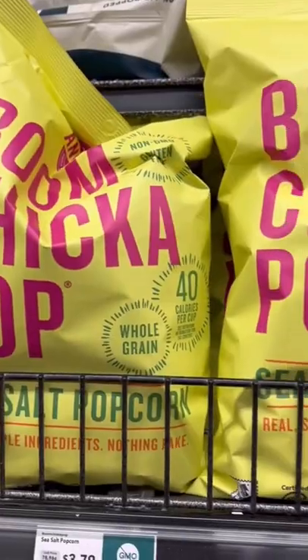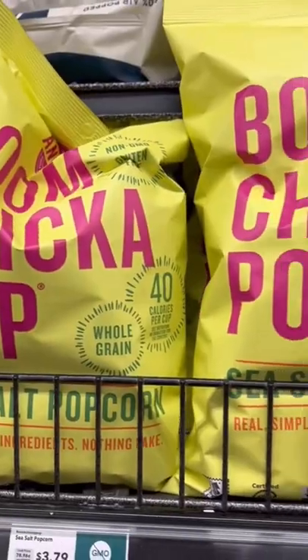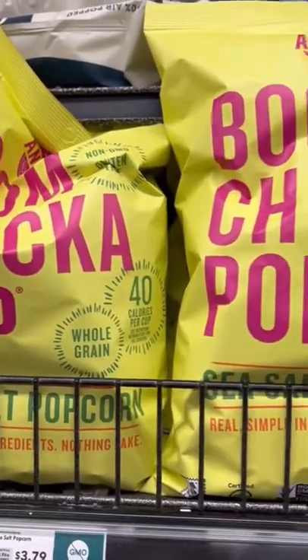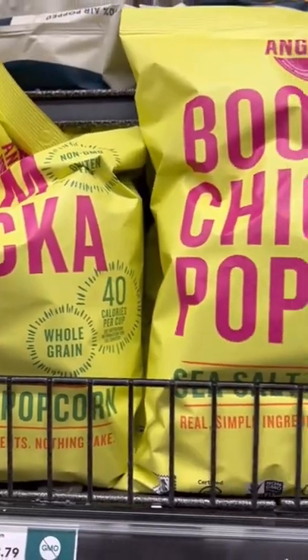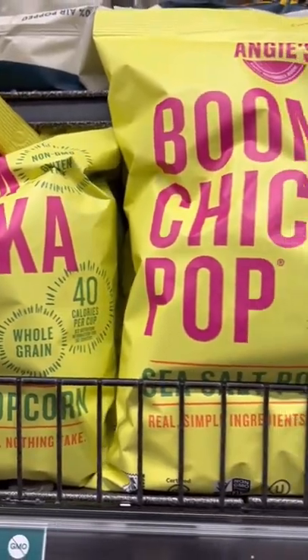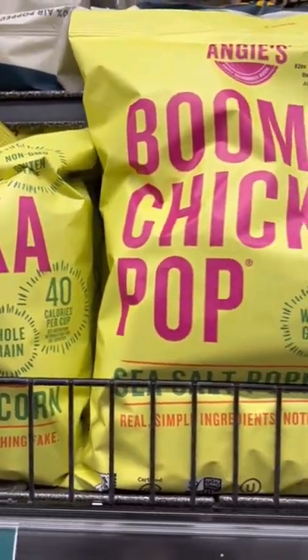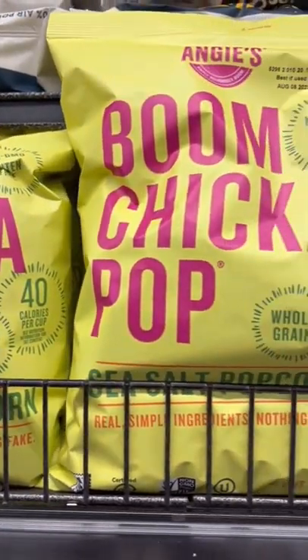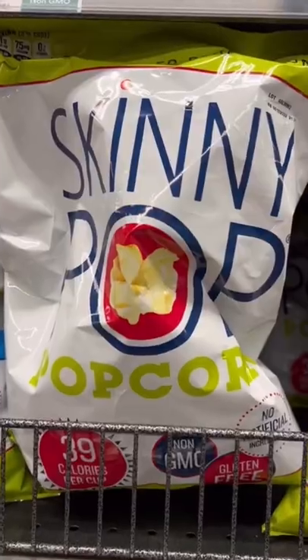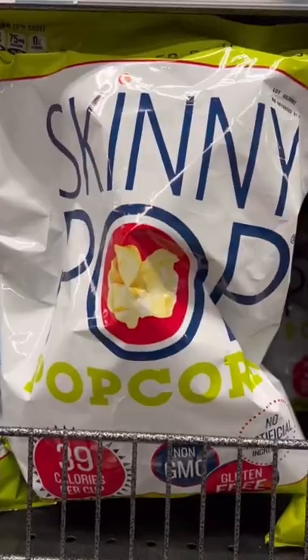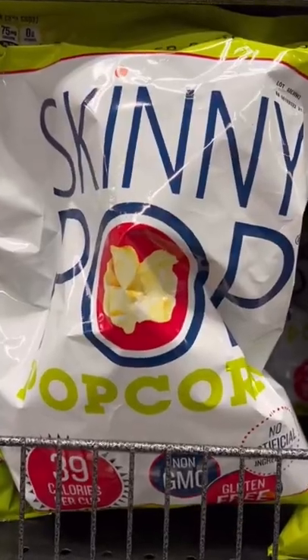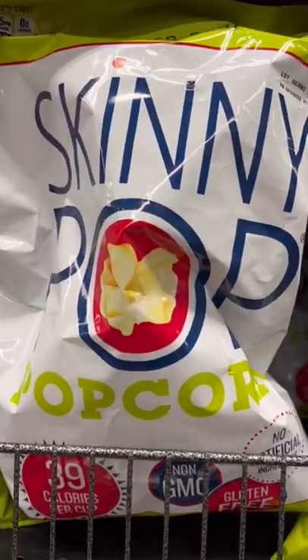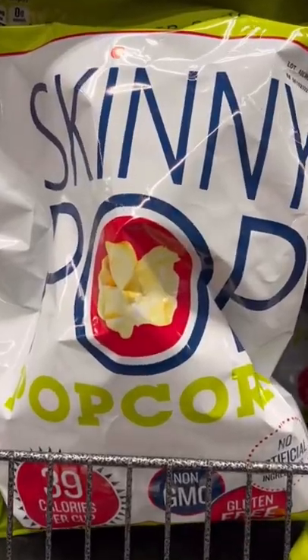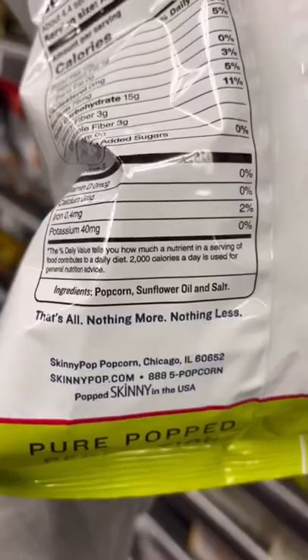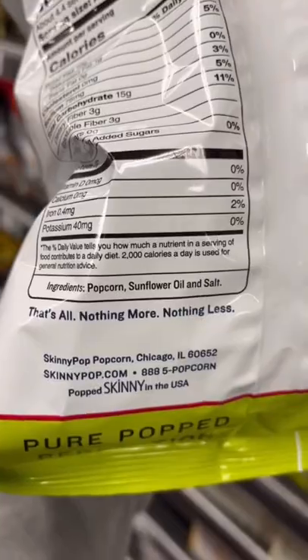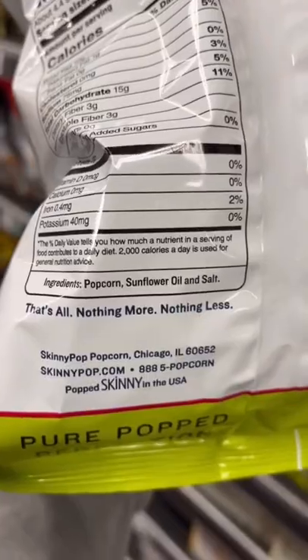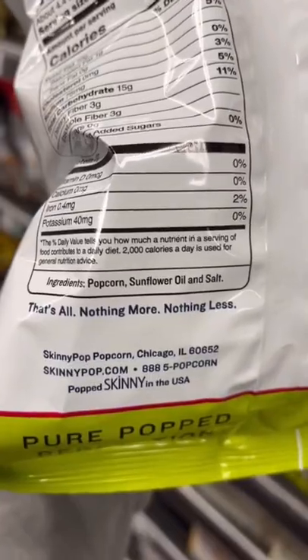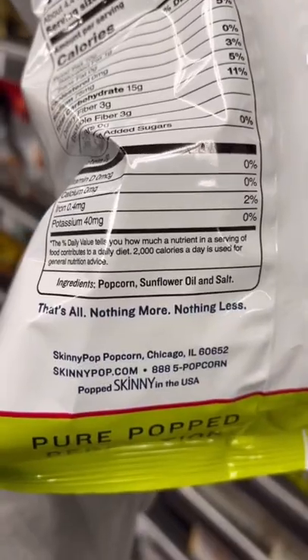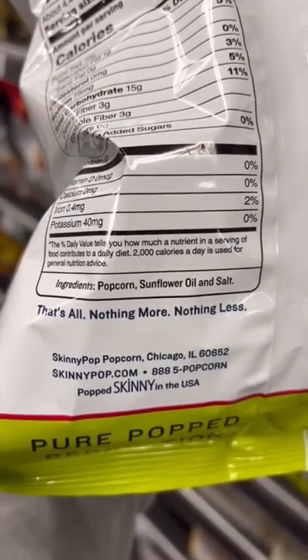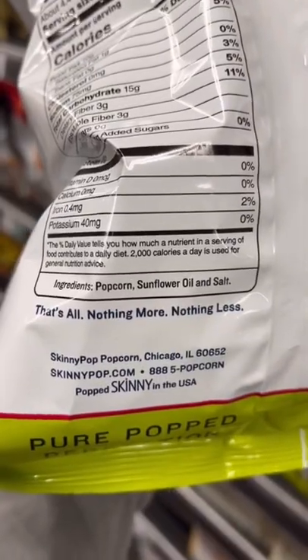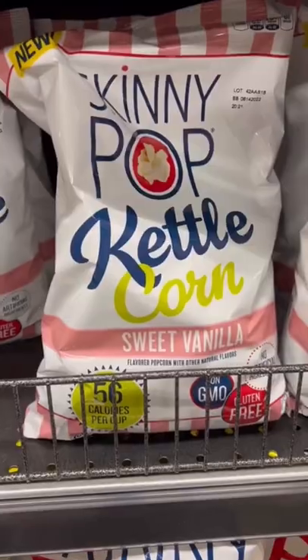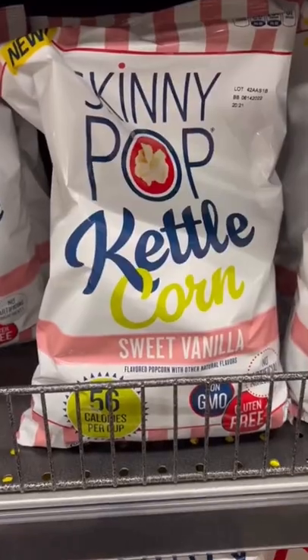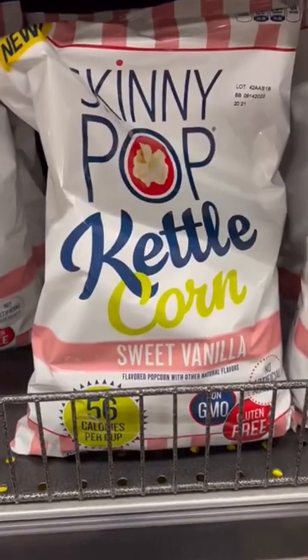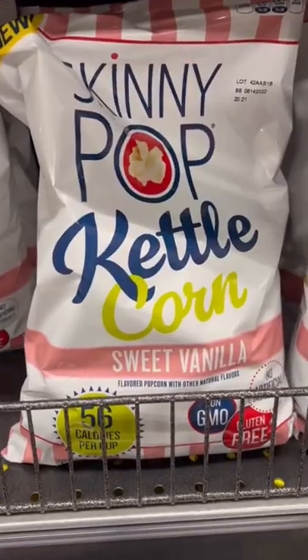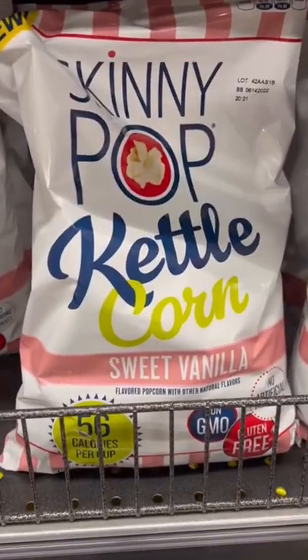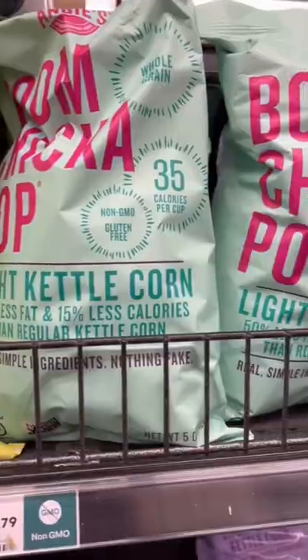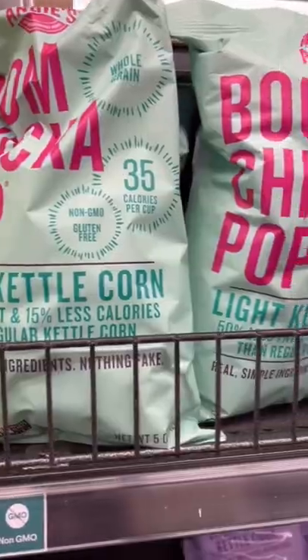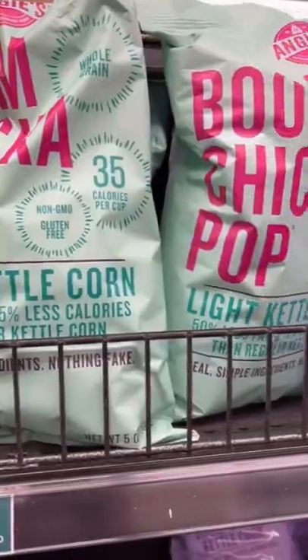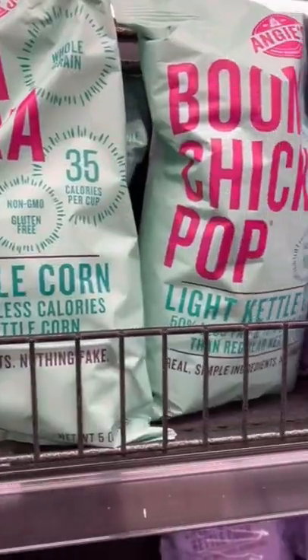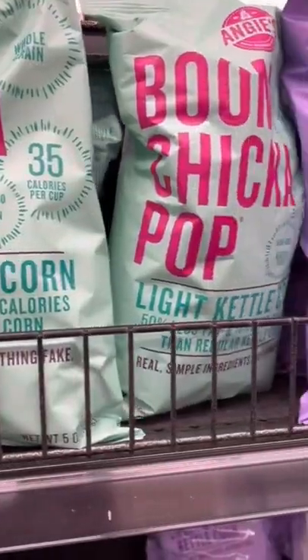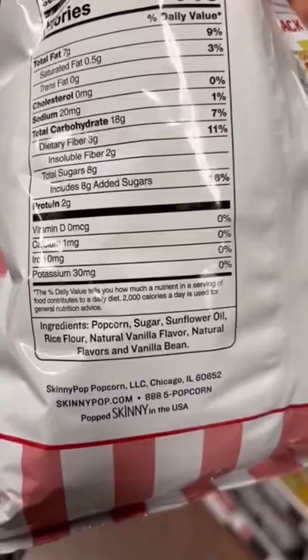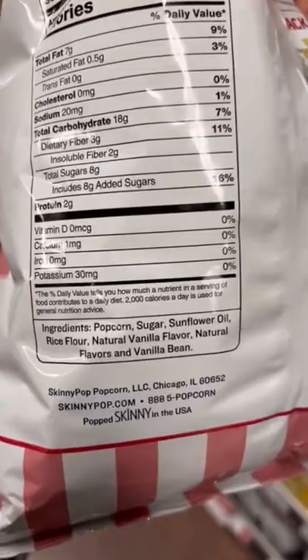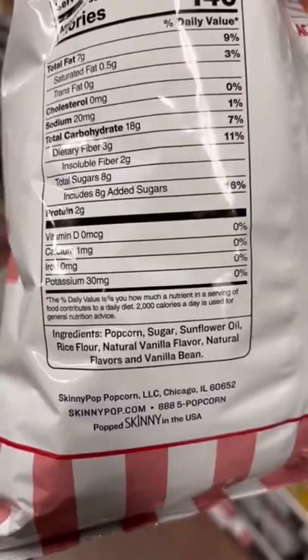Same with Boom Chicka Pop and Skinny Pop — they both use sunflower oil. And definitely stay away from the flavored ones that use sugar.